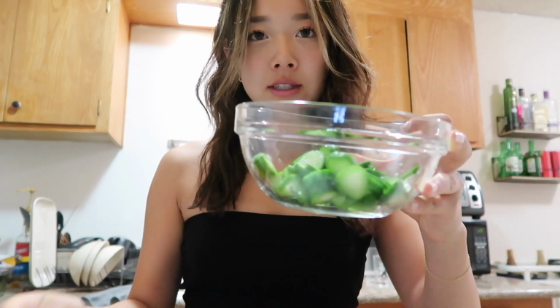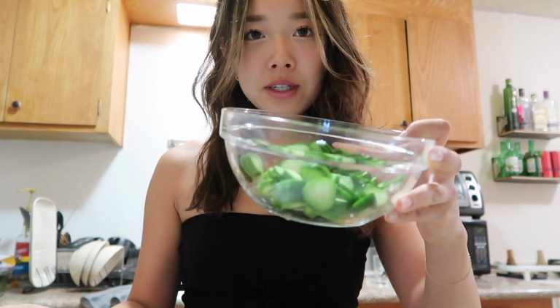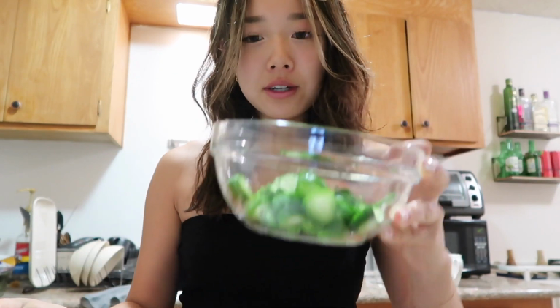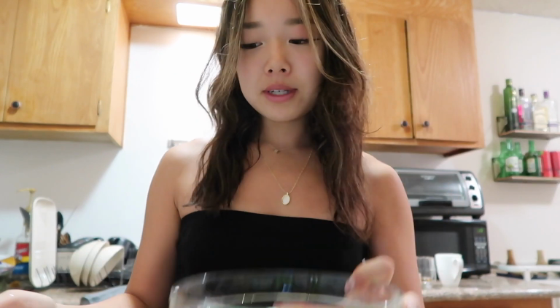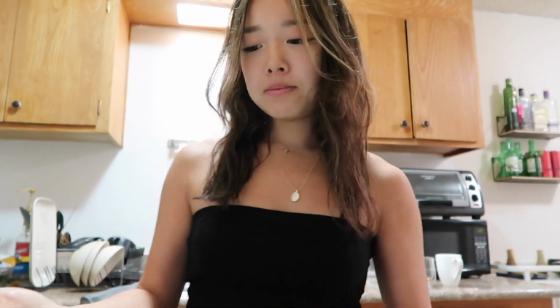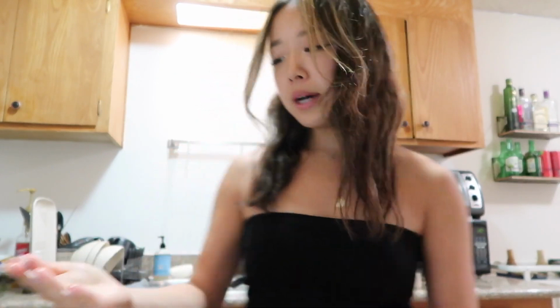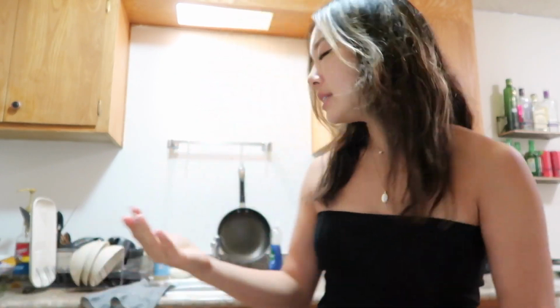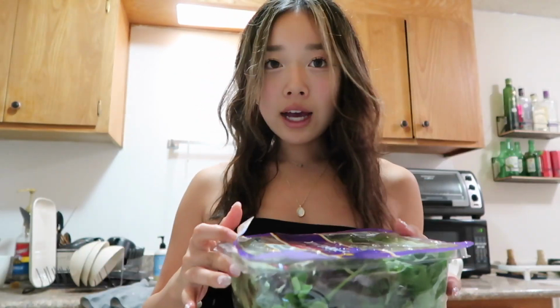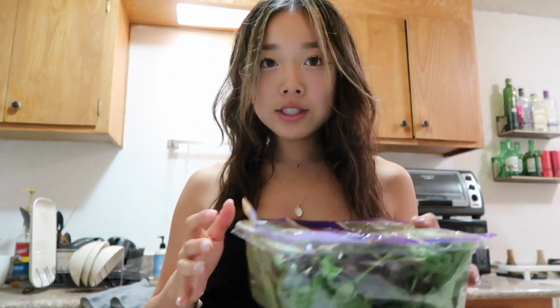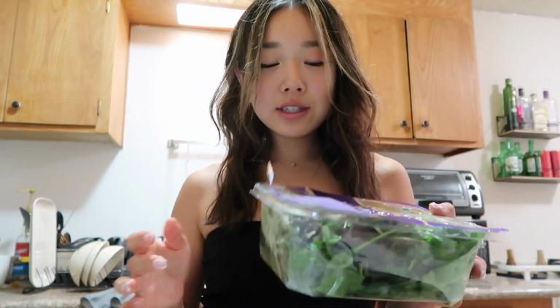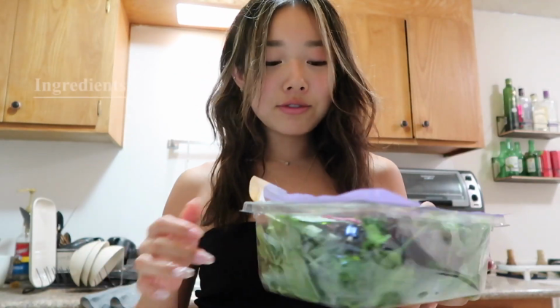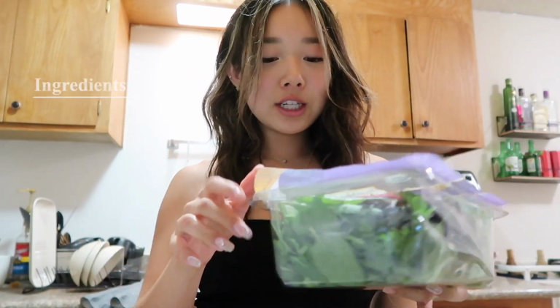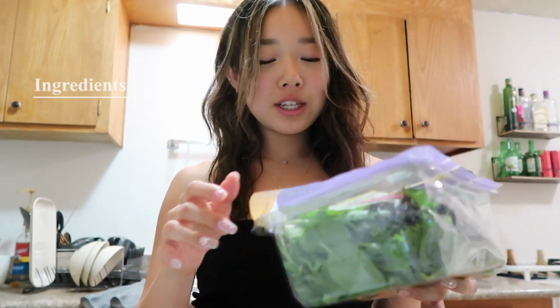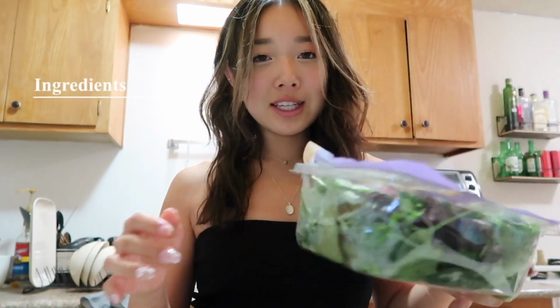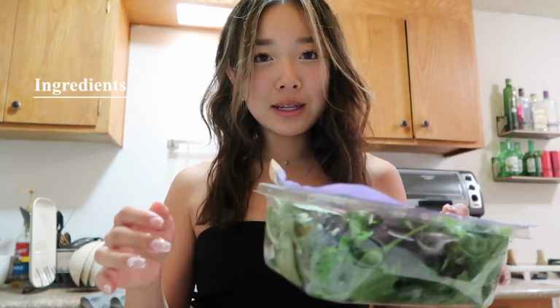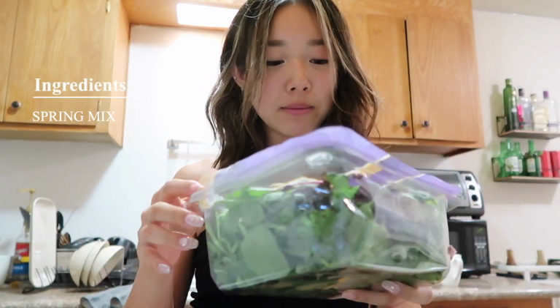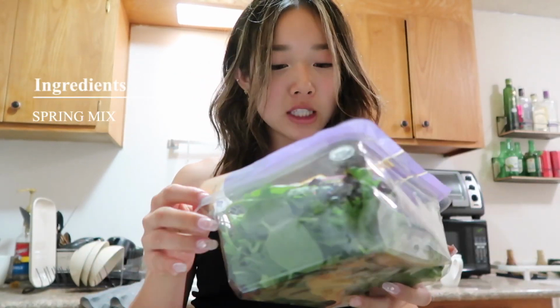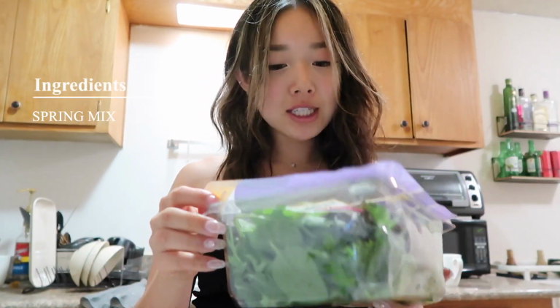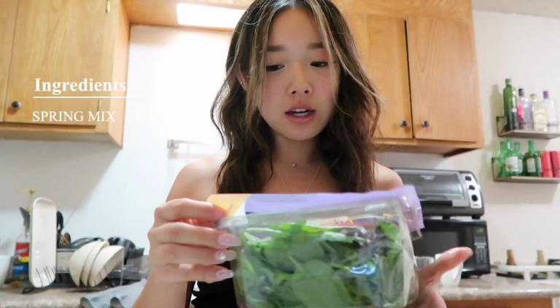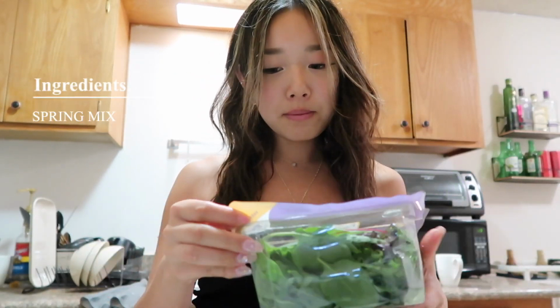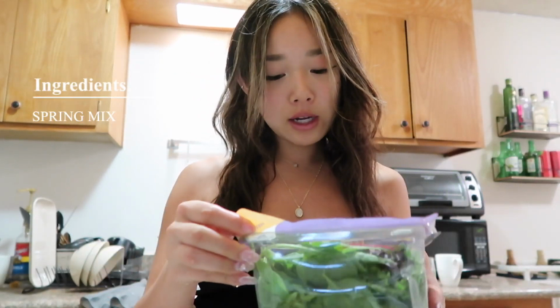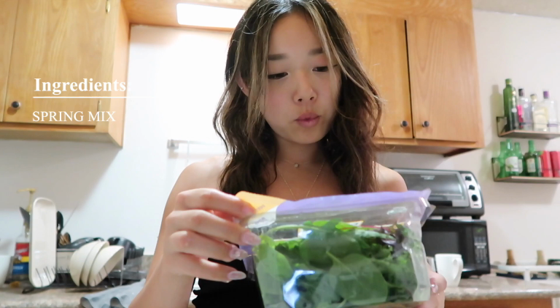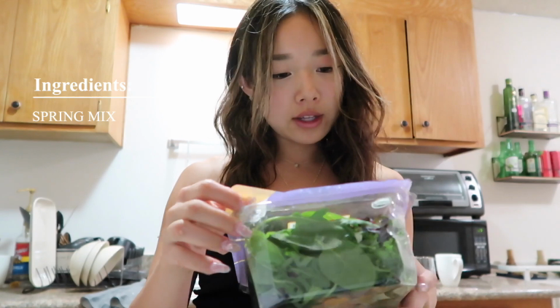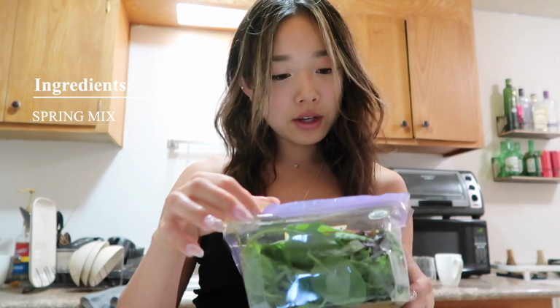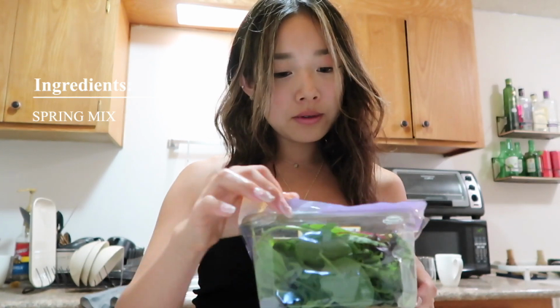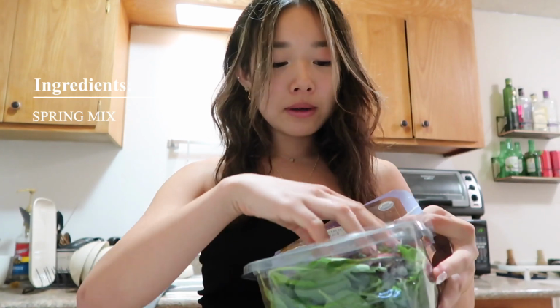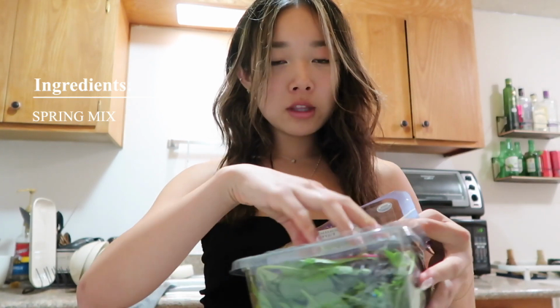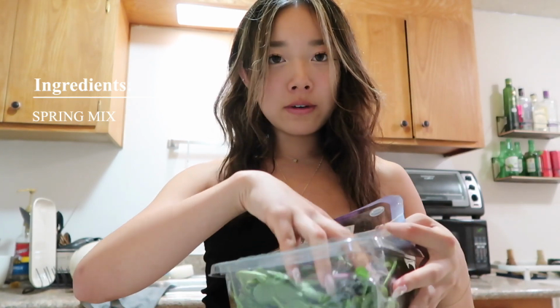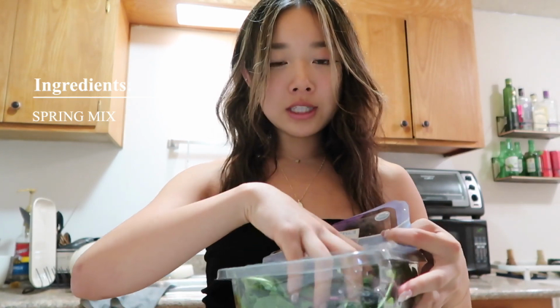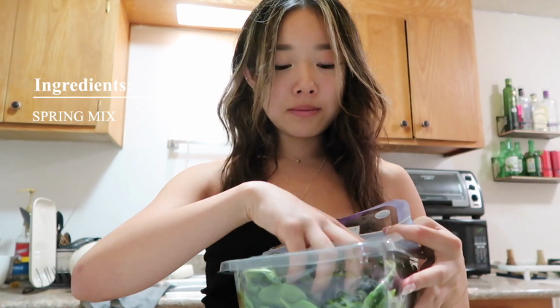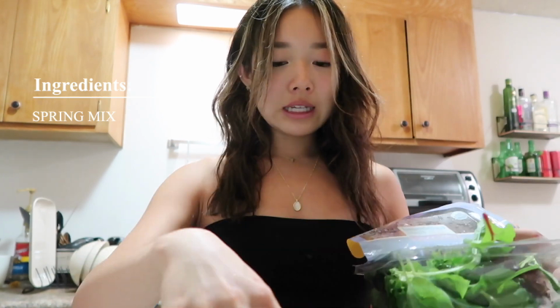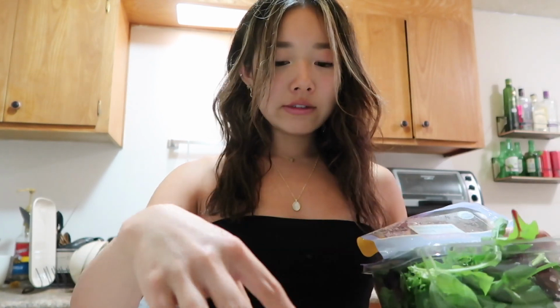So many cucumbers. But I also need to finish this spring mix because I got it a while ago, so I'm going to throw in some leaves.